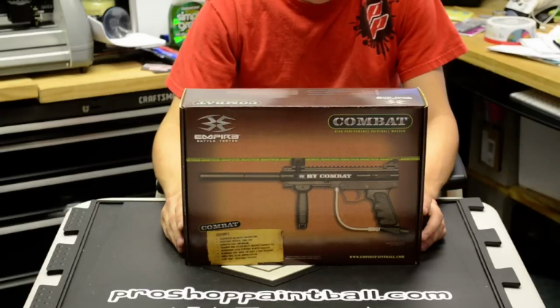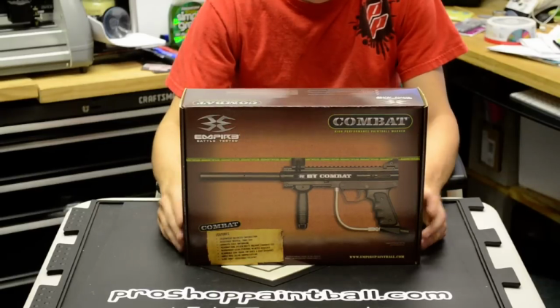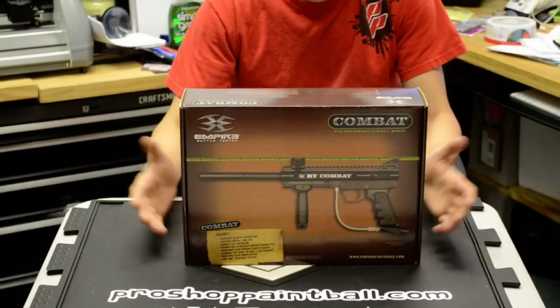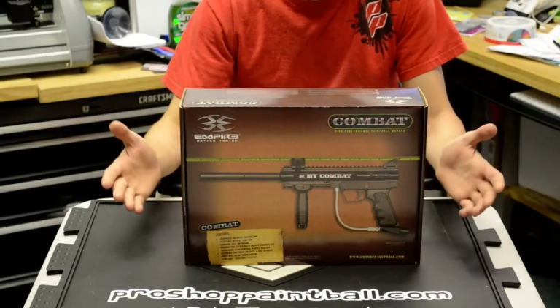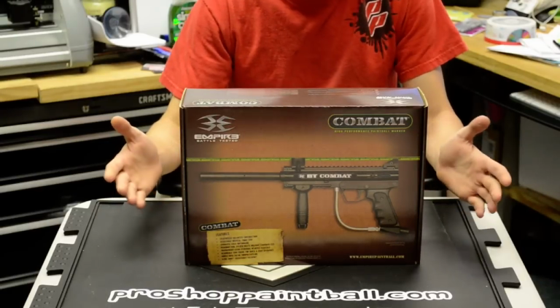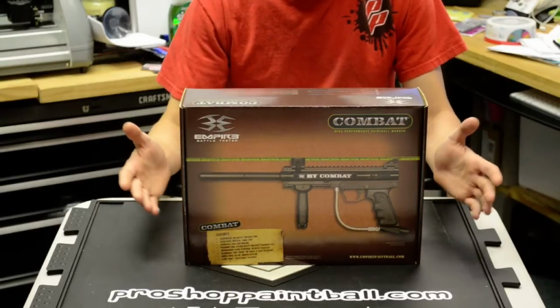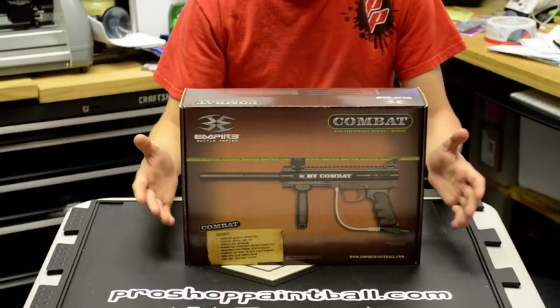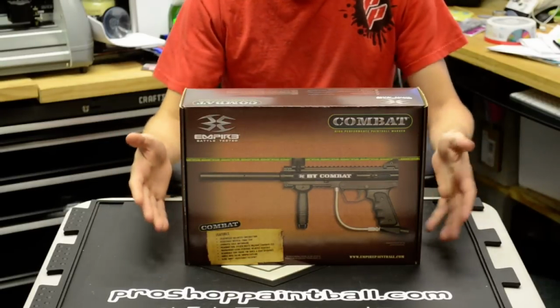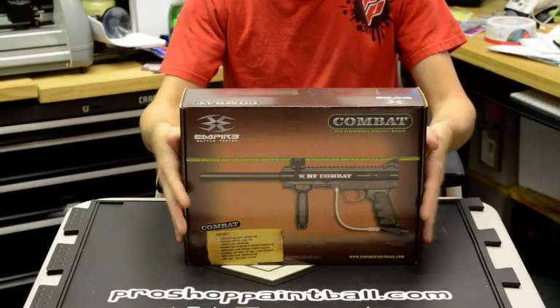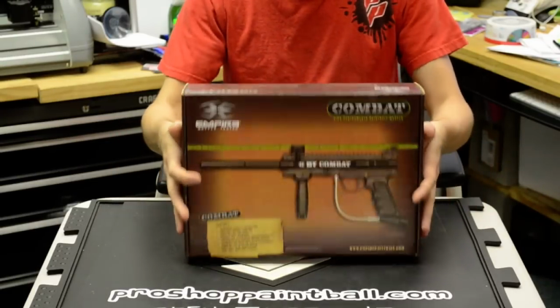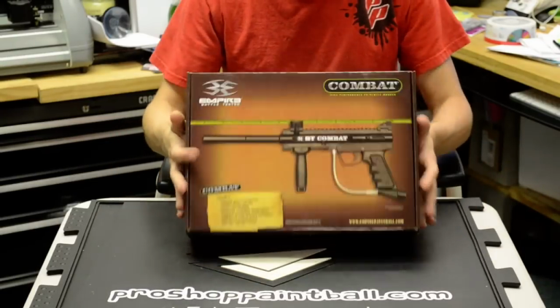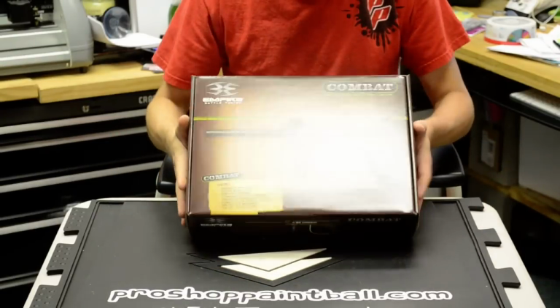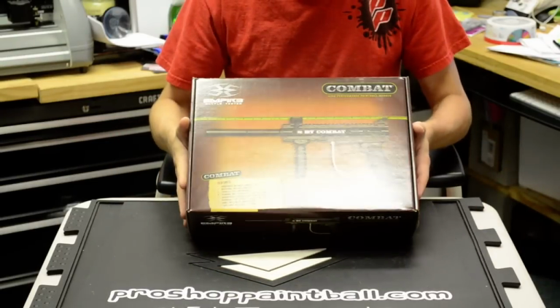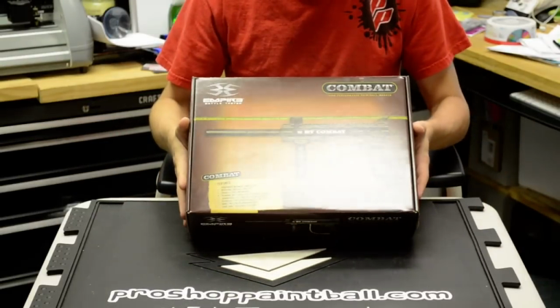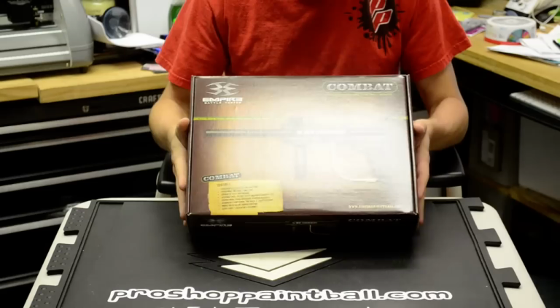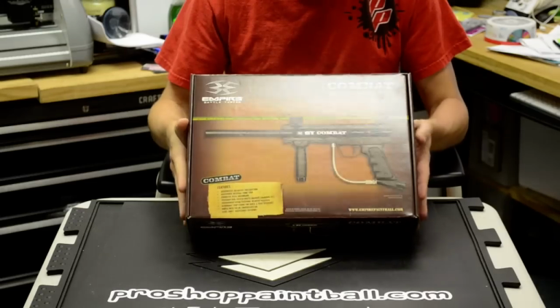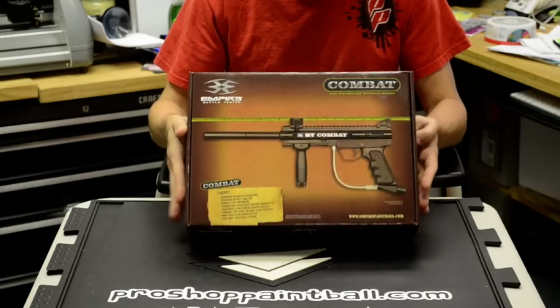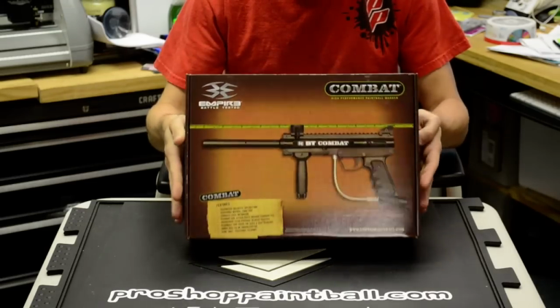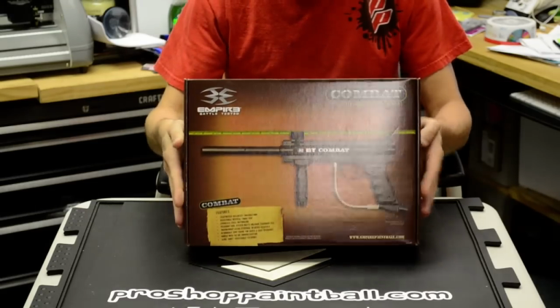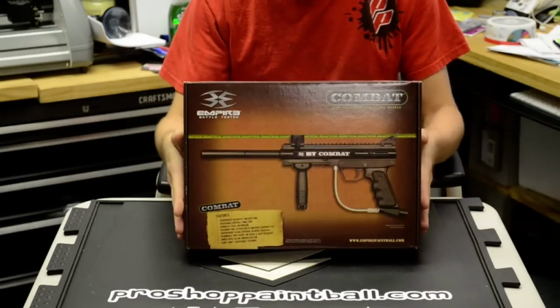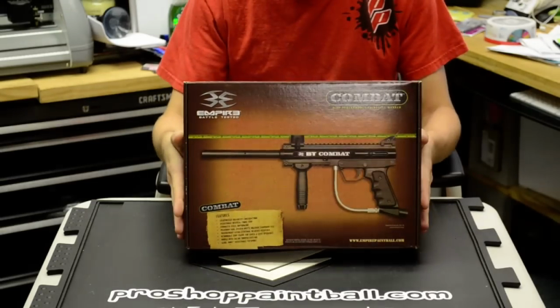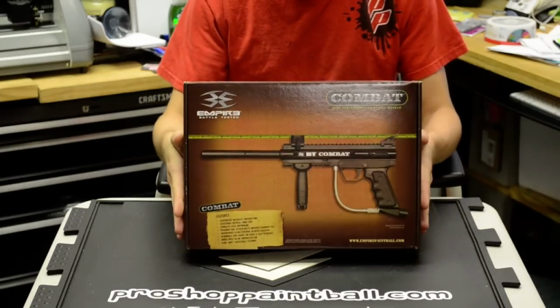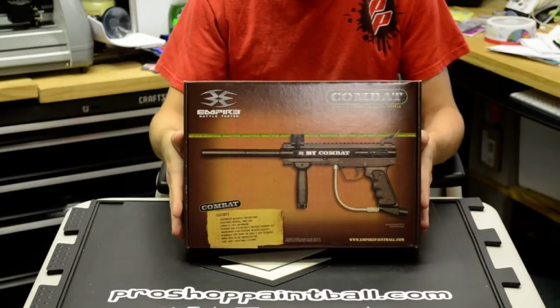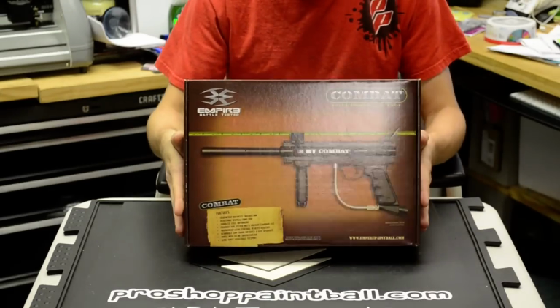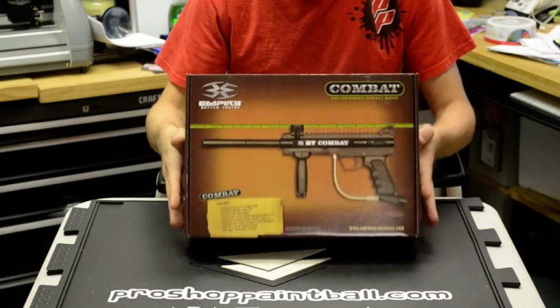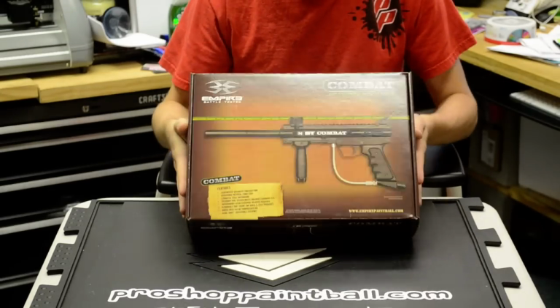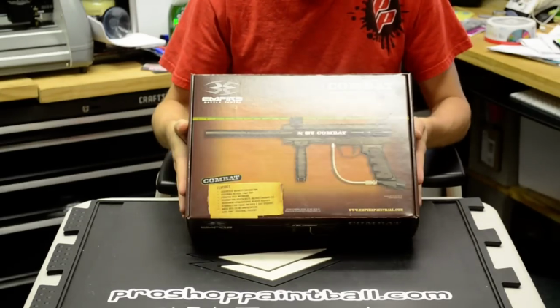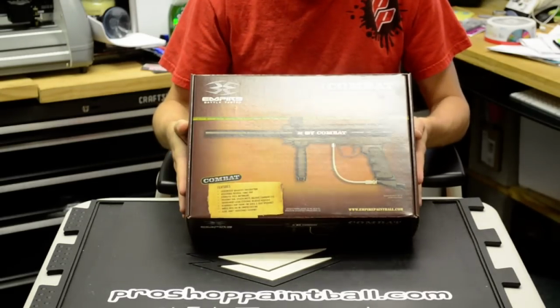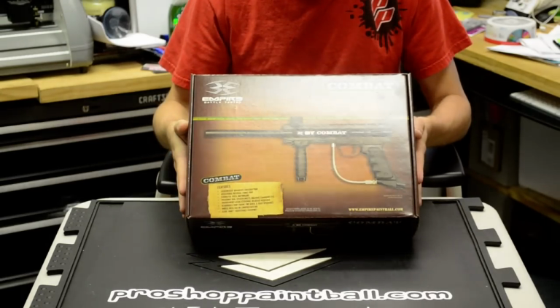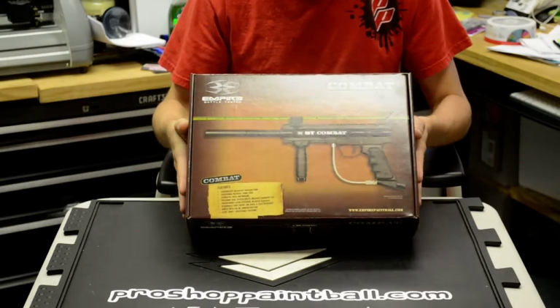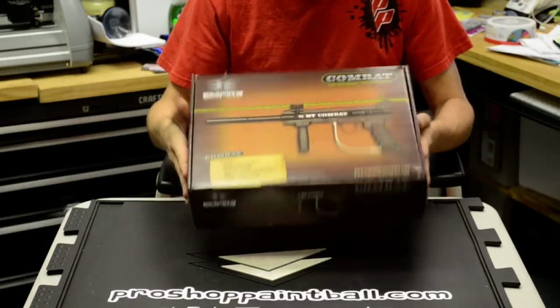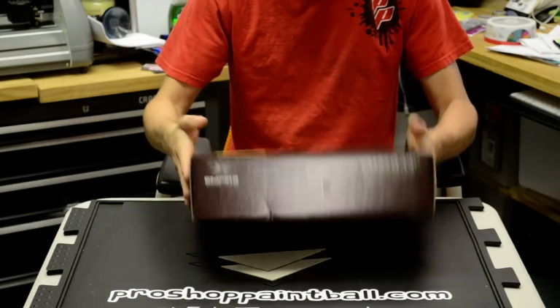Hey guys, this is Chandler from Pro Shop Paintball. We're doing our tech sessions. Today we're going to do a quick unboxing of the BT-4 Combat.